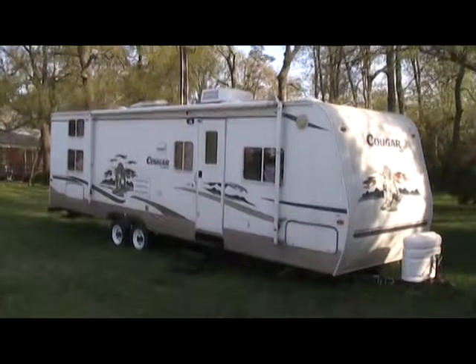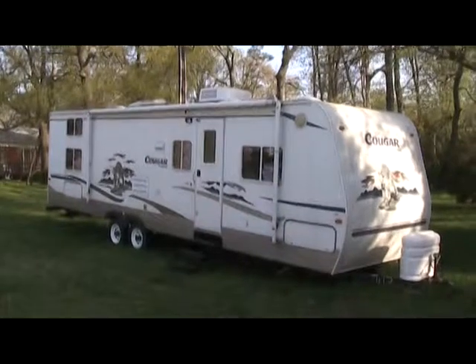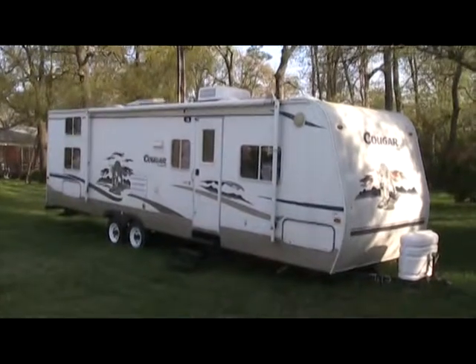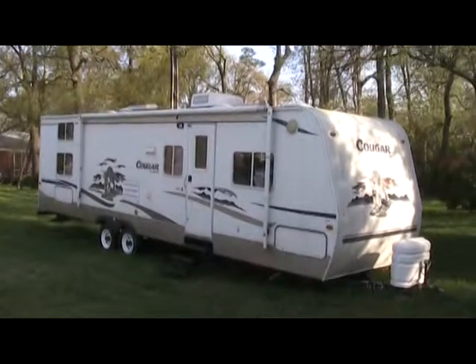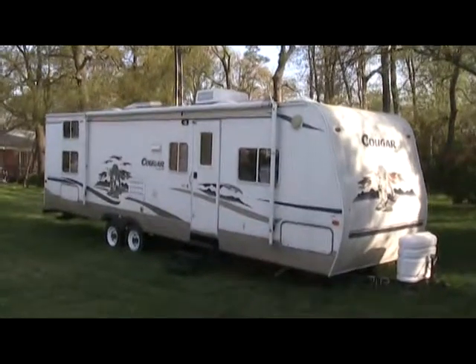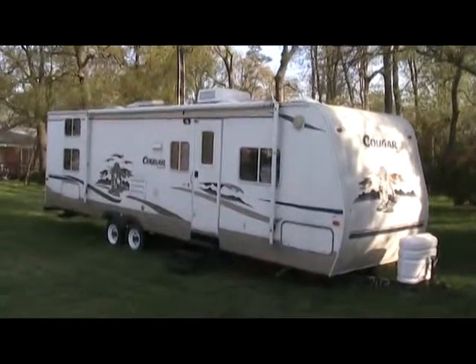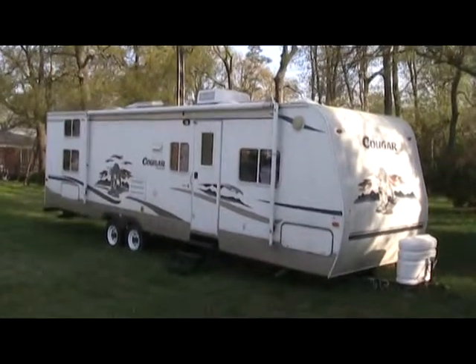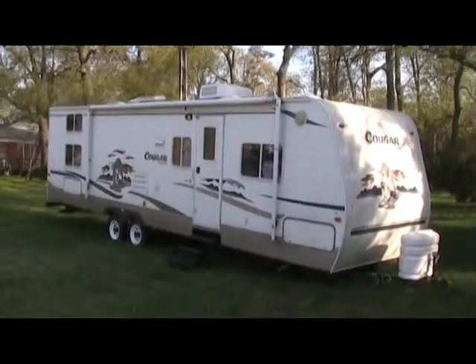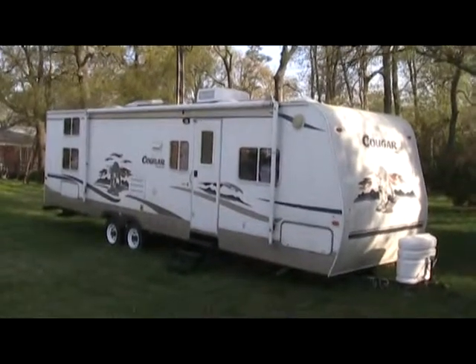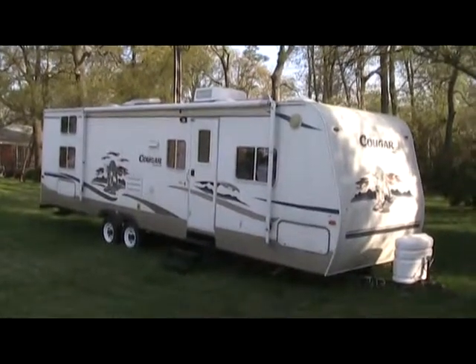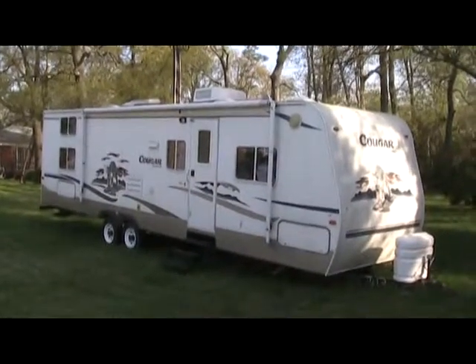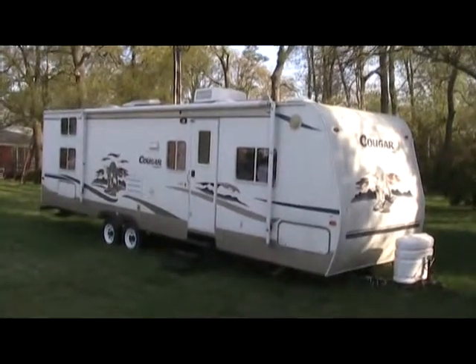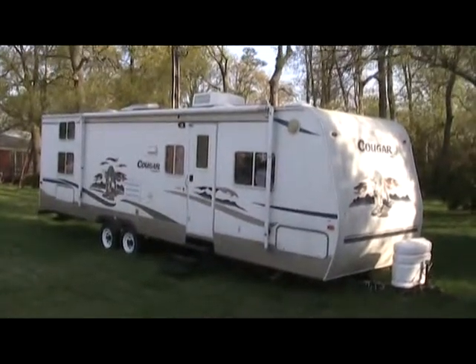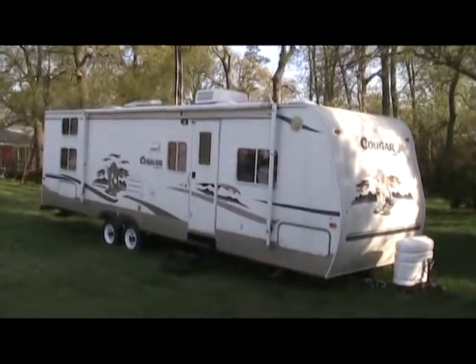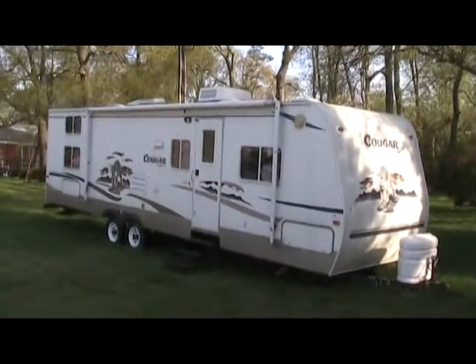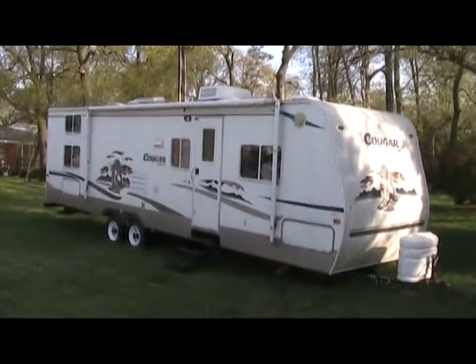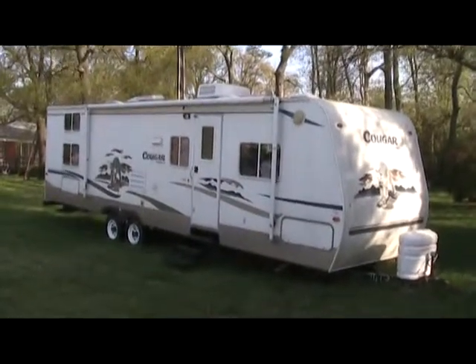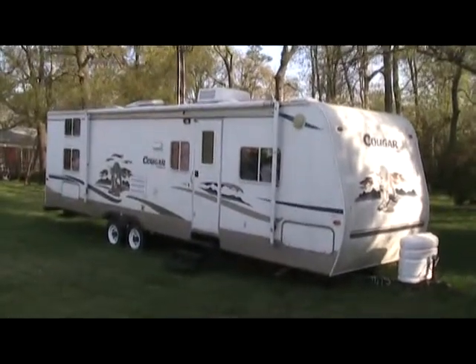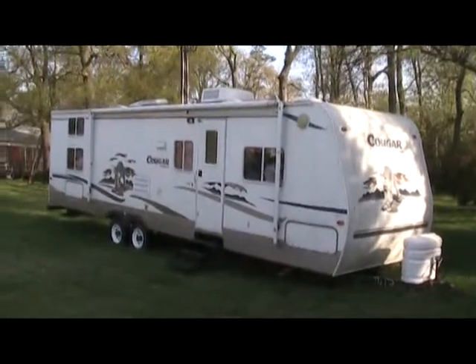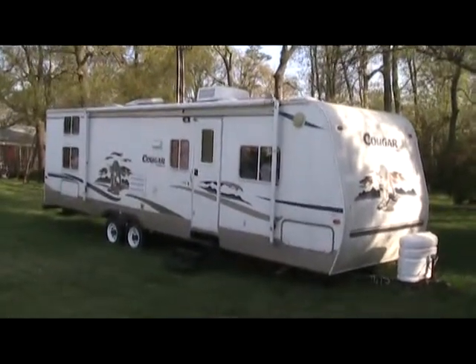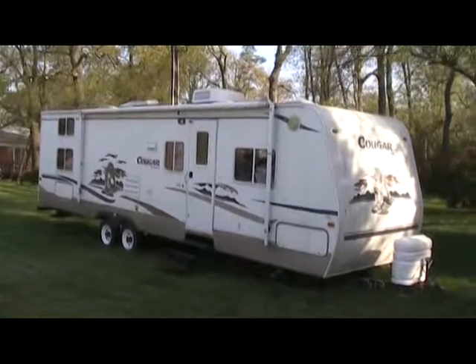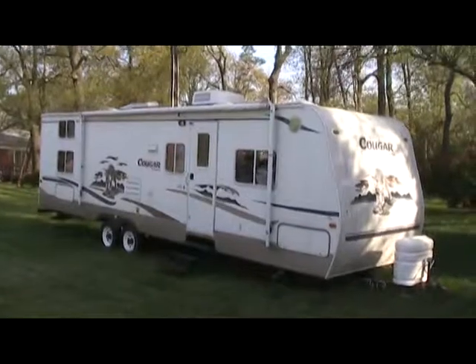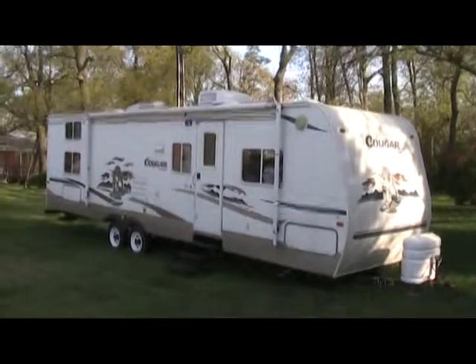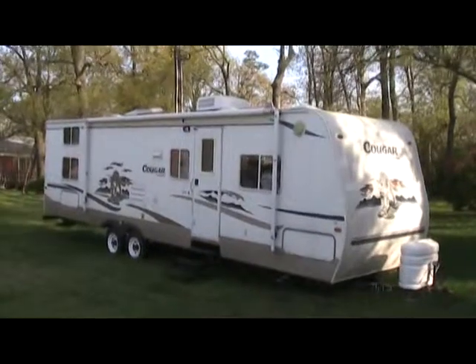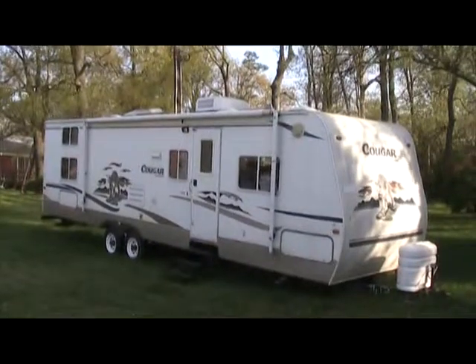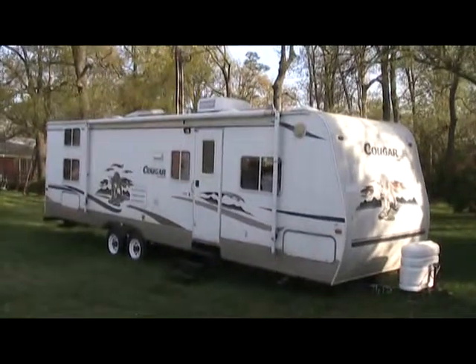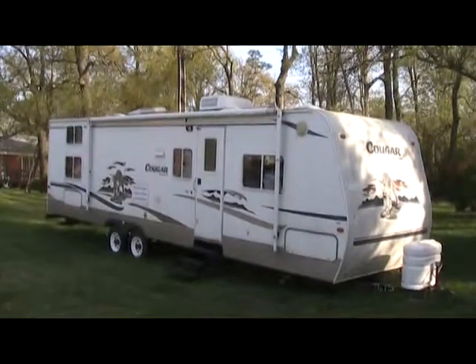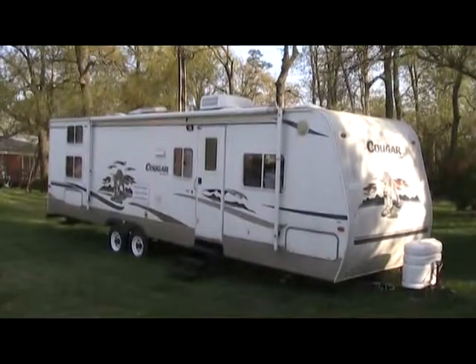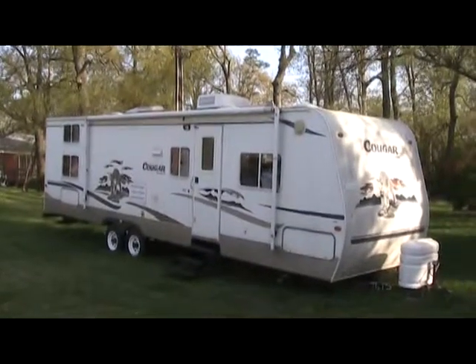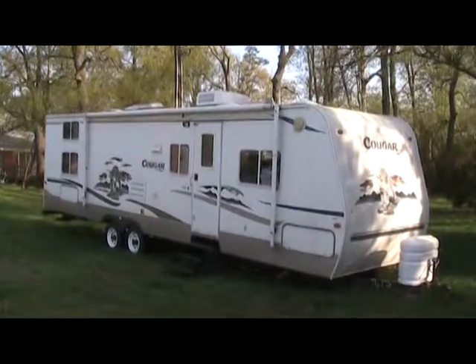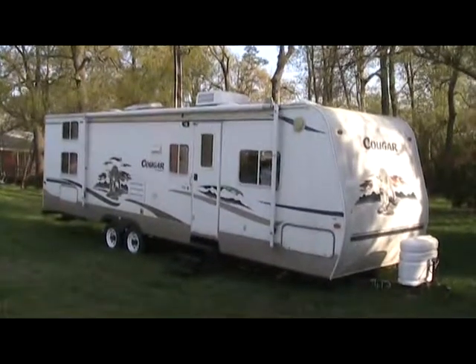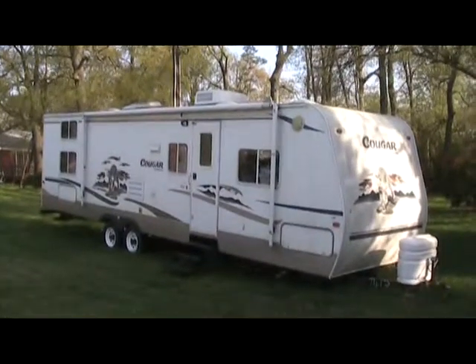This is a tour of Lot 101's Keystone RV trailer.